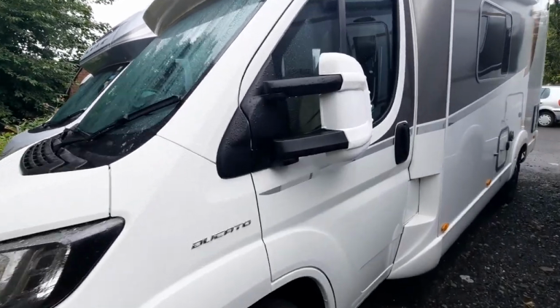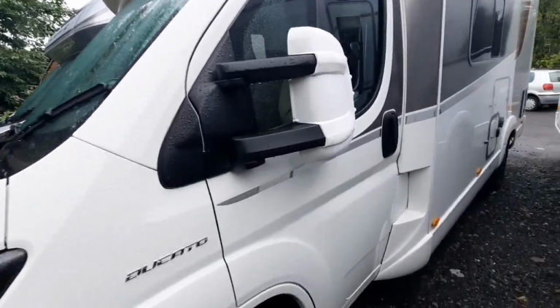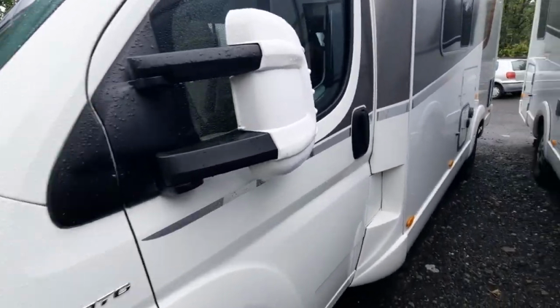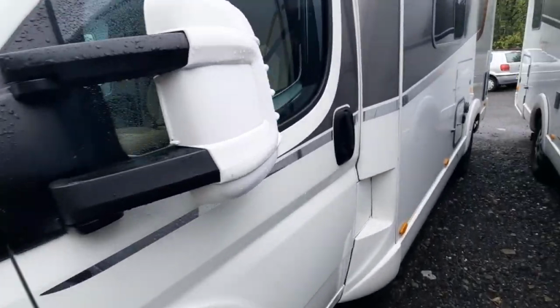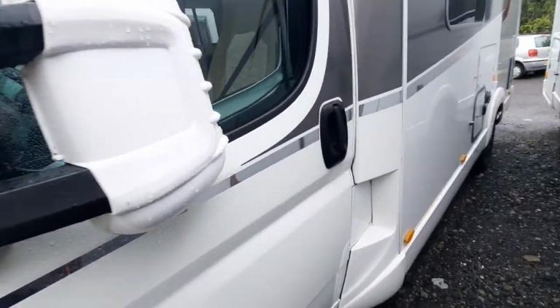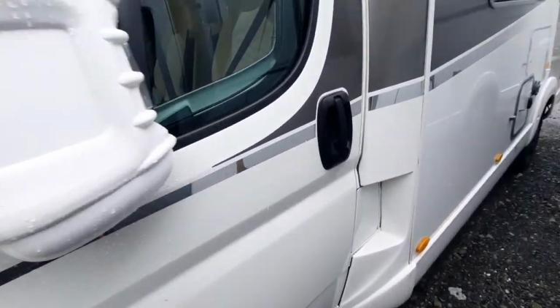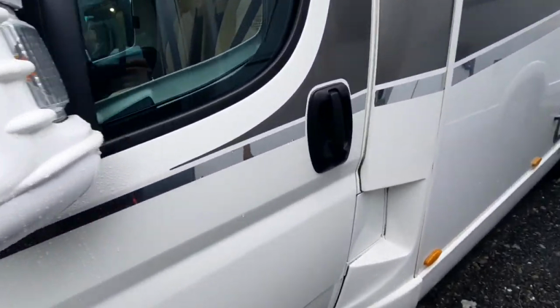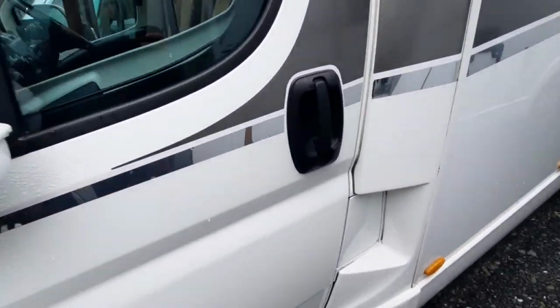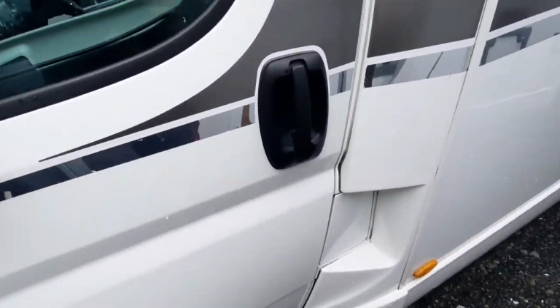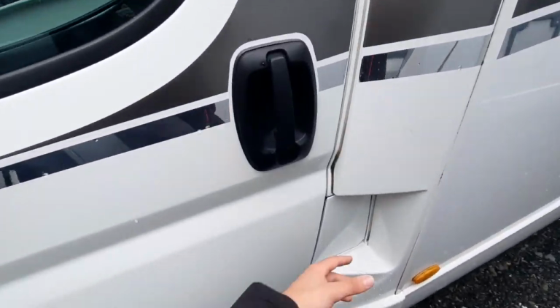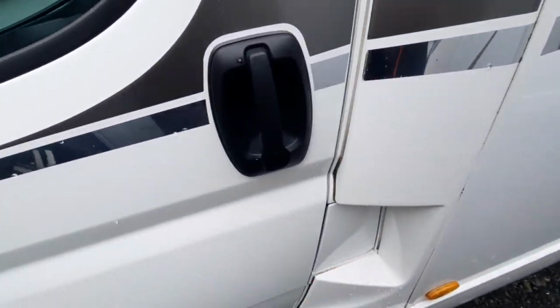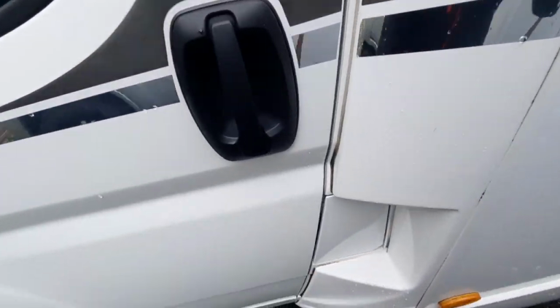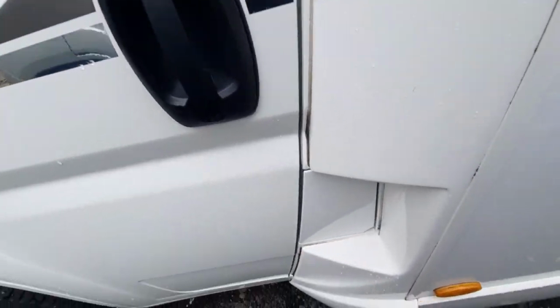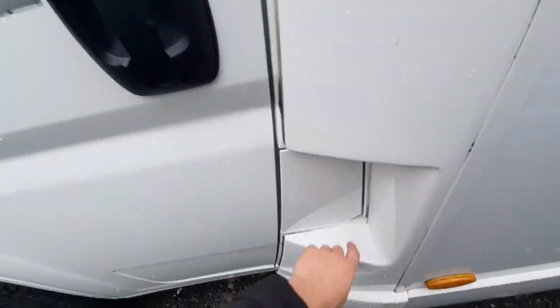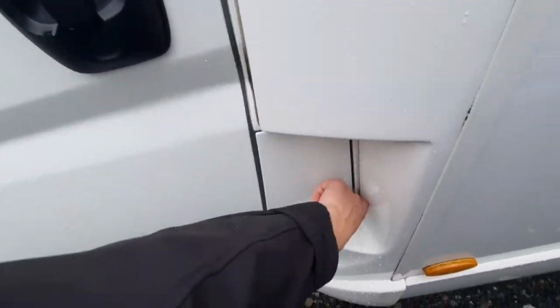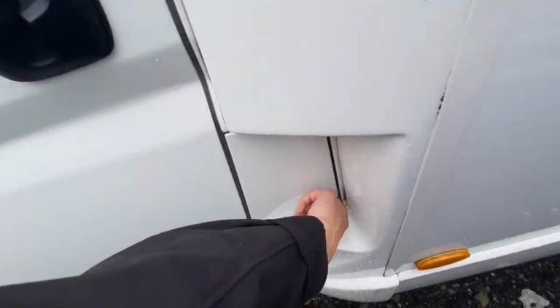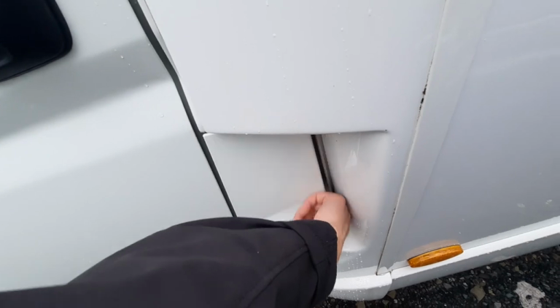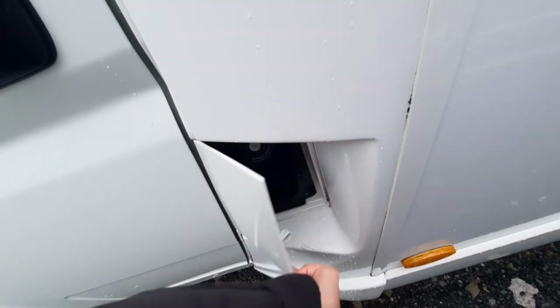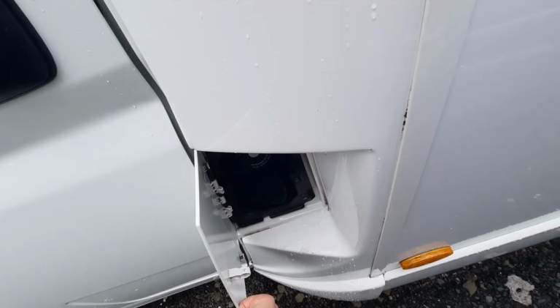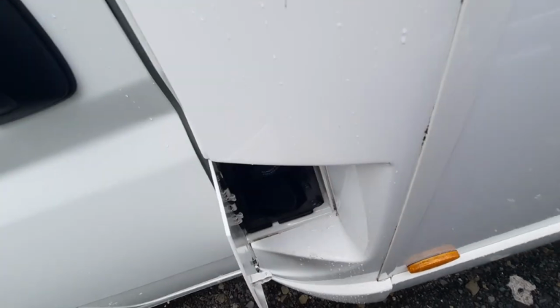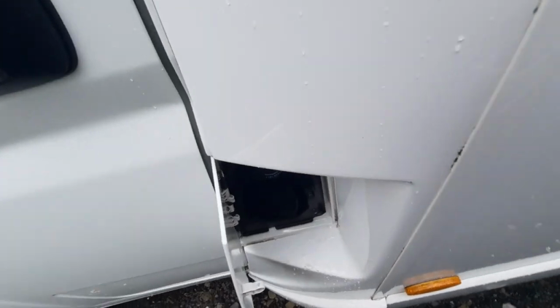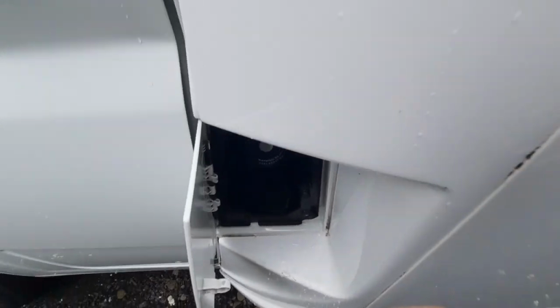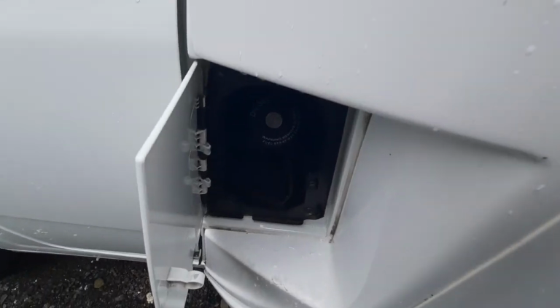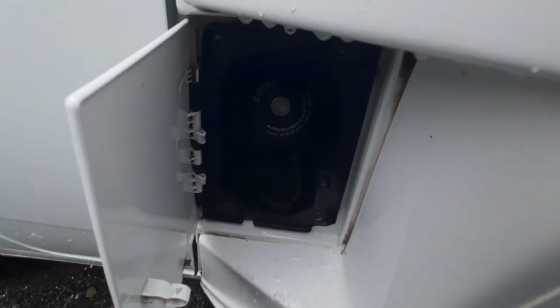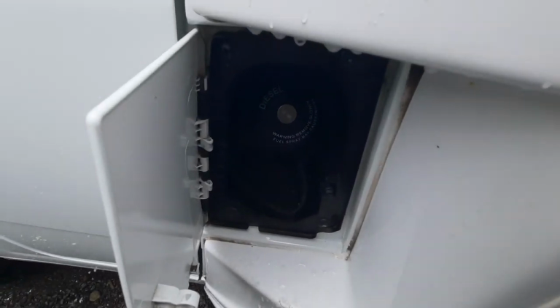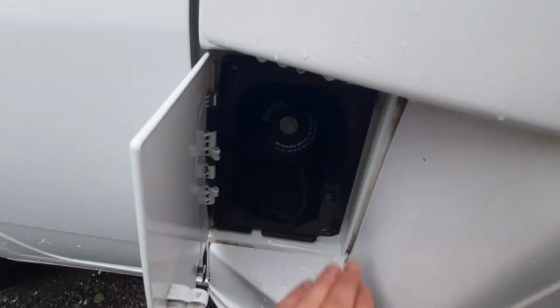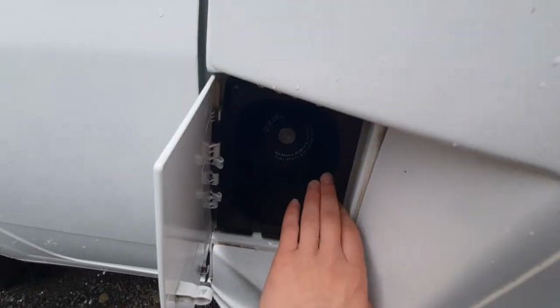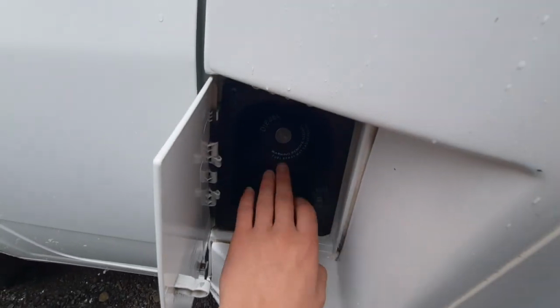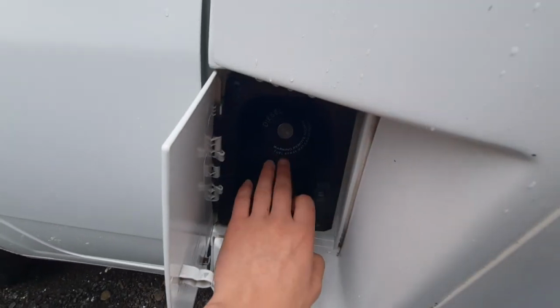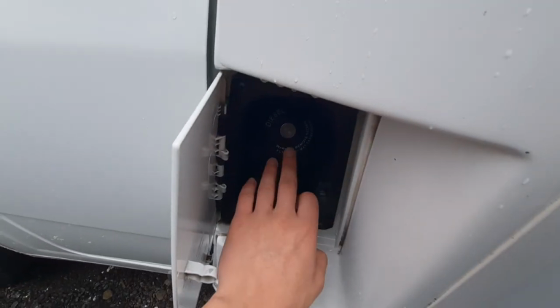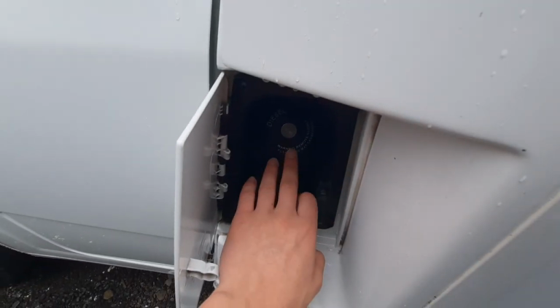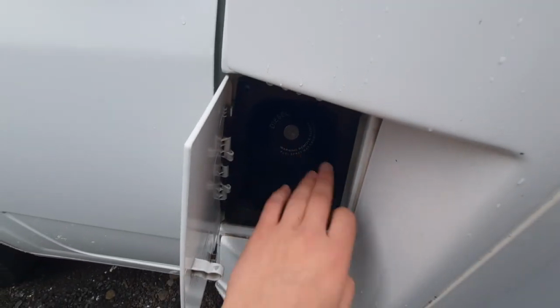Coming into your passenger side for filling up. You fill up from this side and it's diesel, which just goes in here.